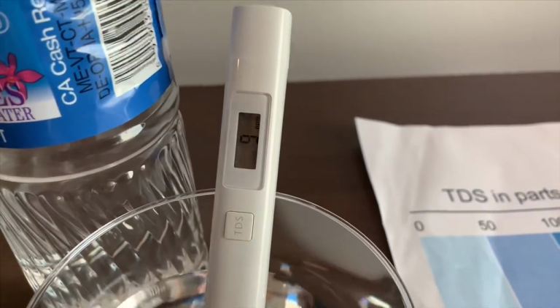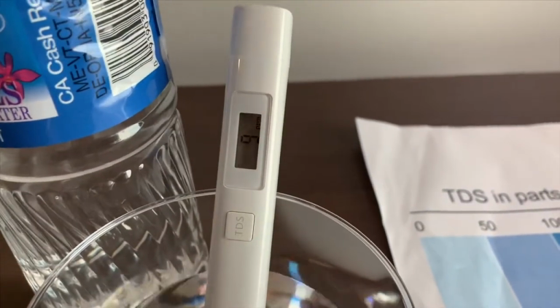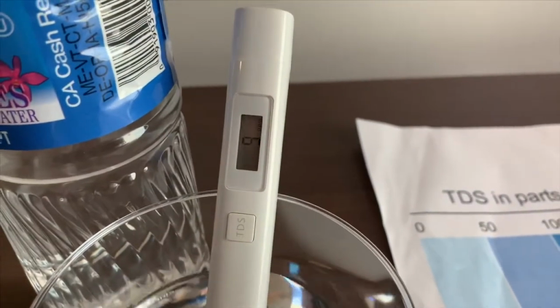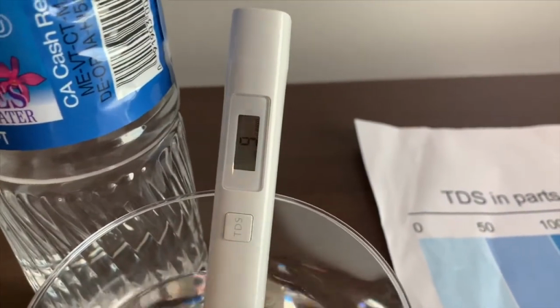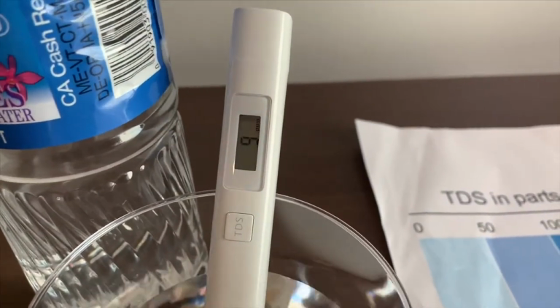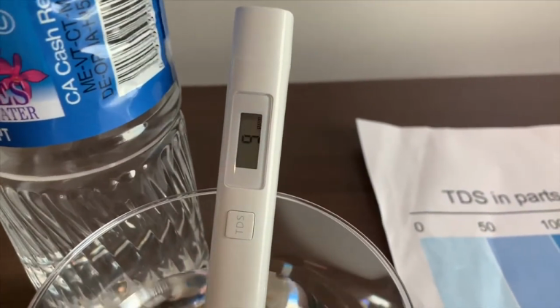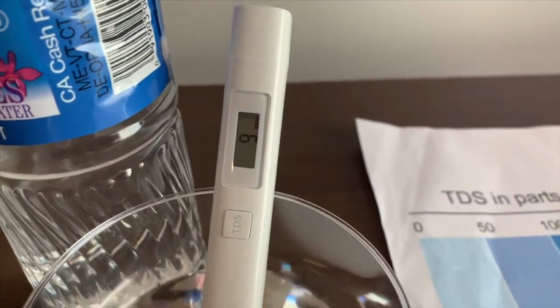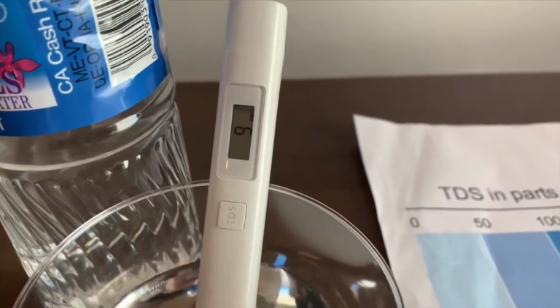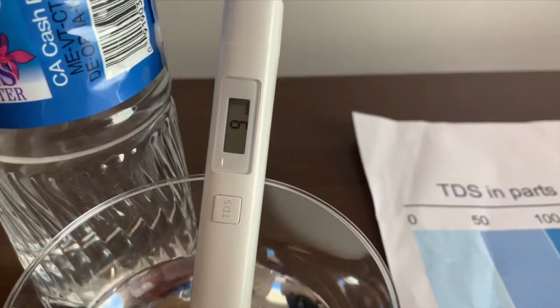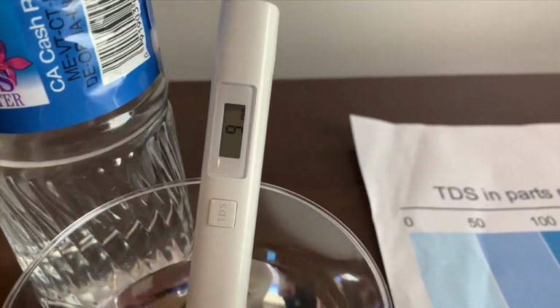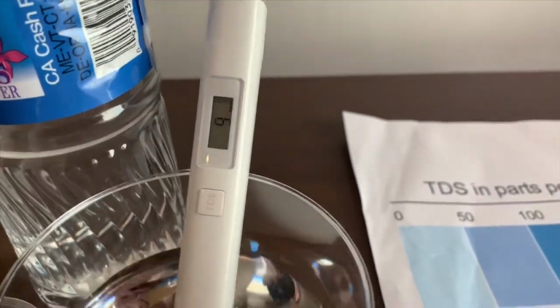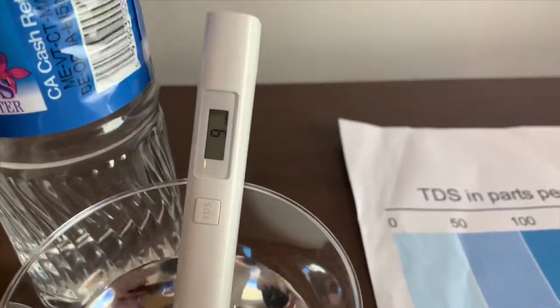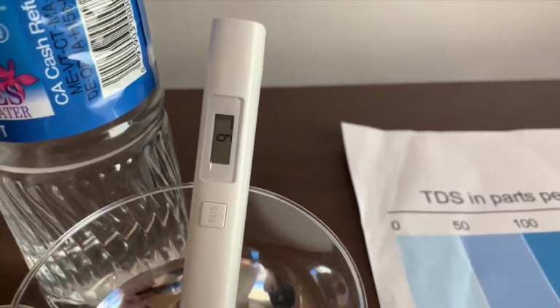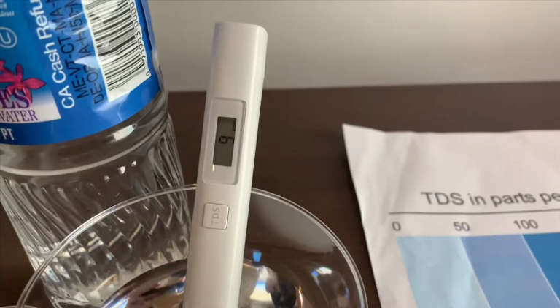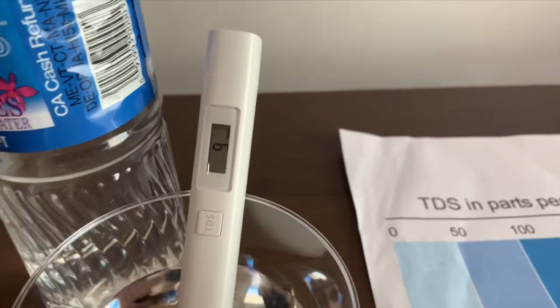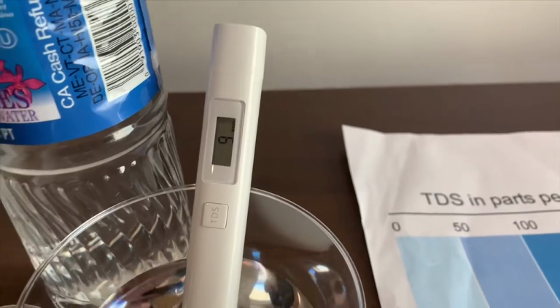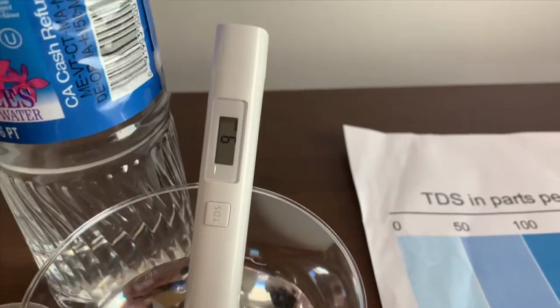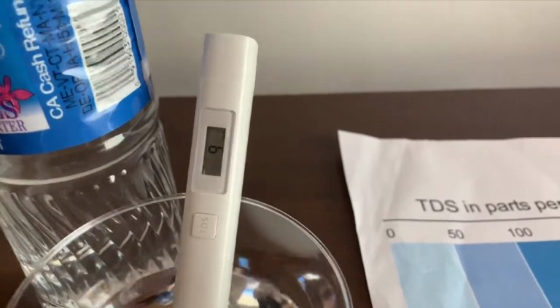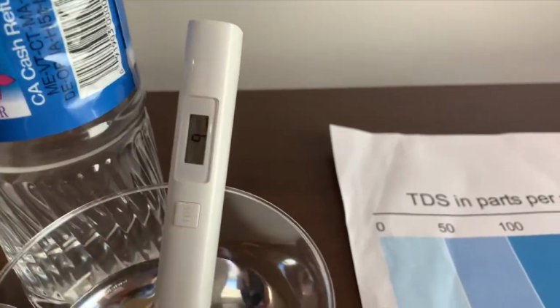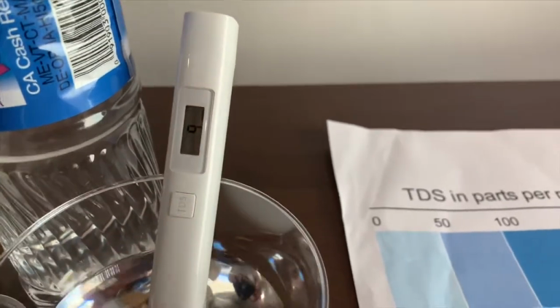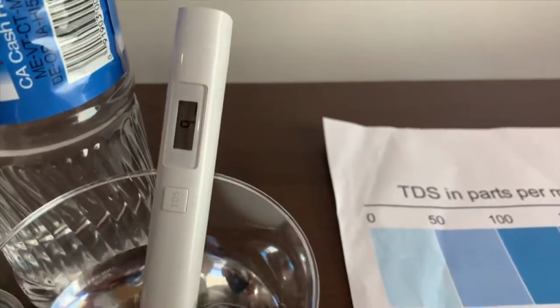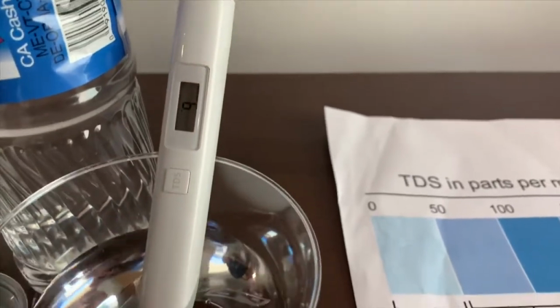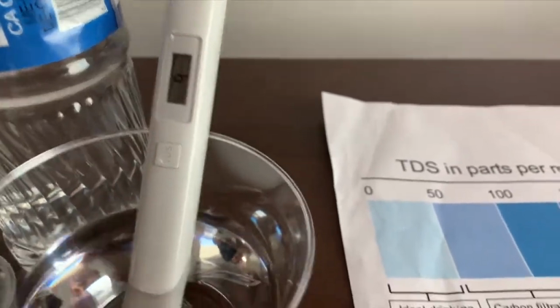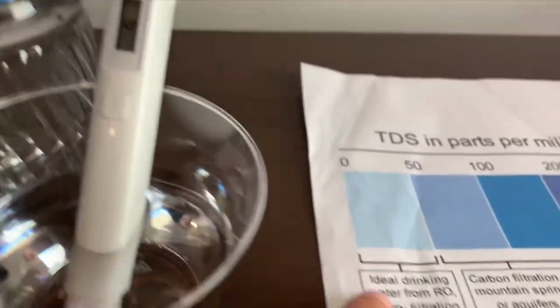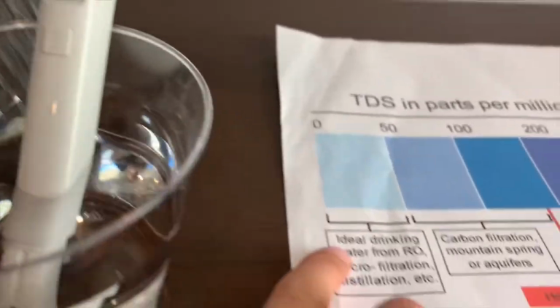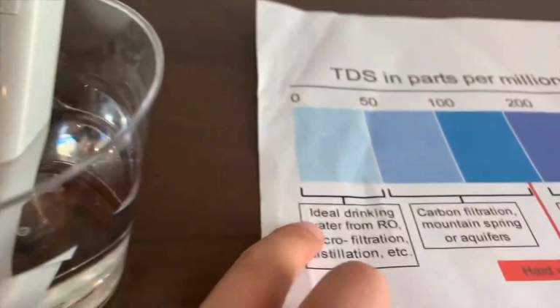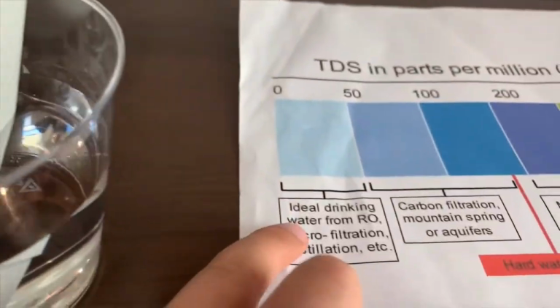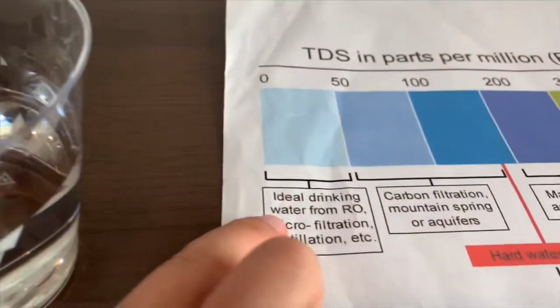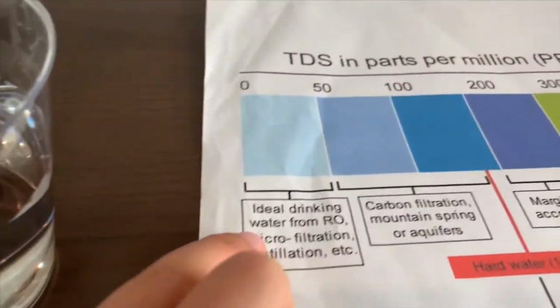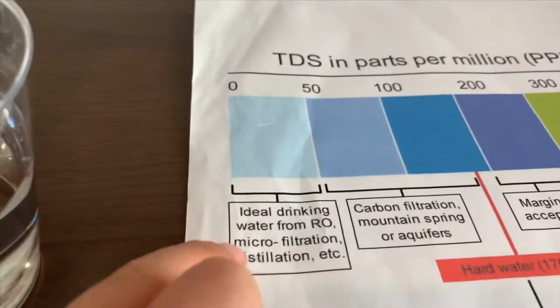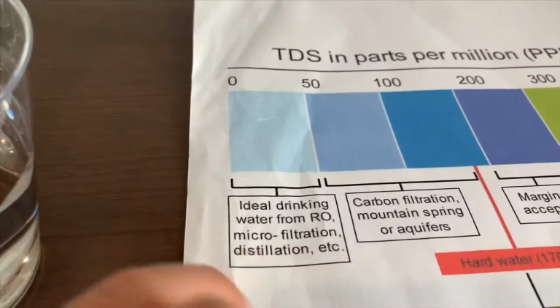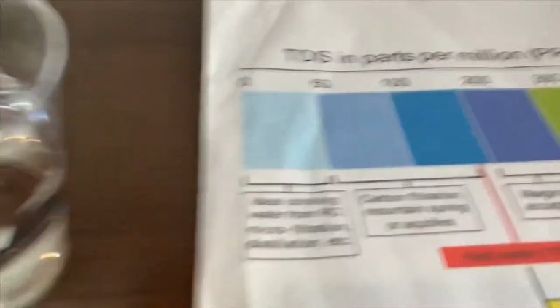Six — that is ideal. Nine — that is ideal drinking water.